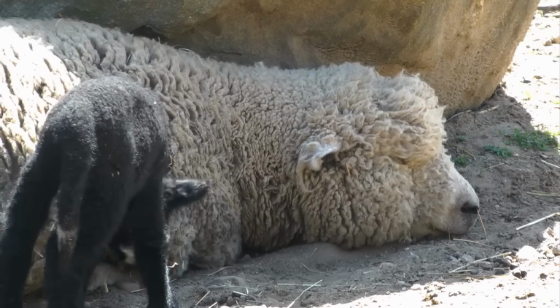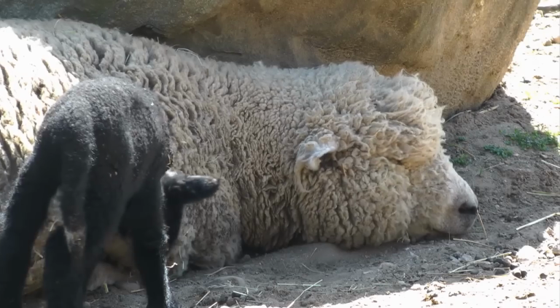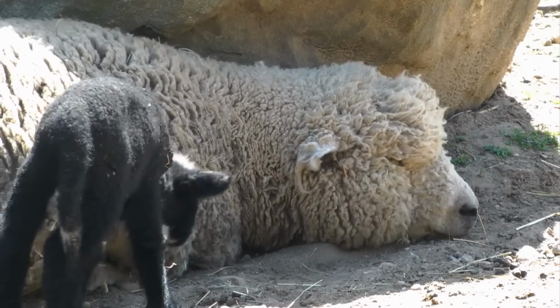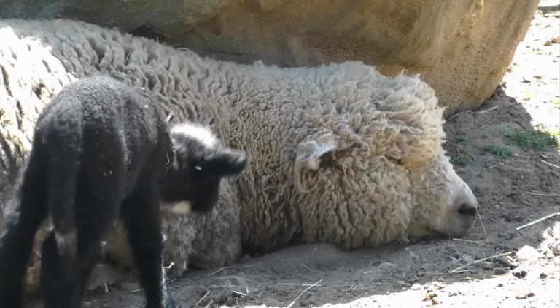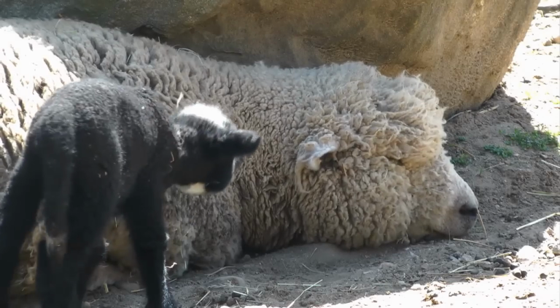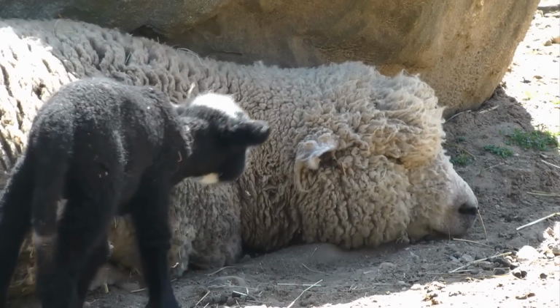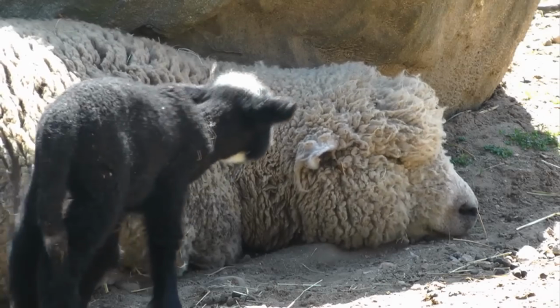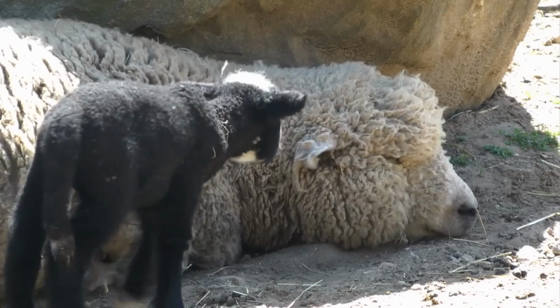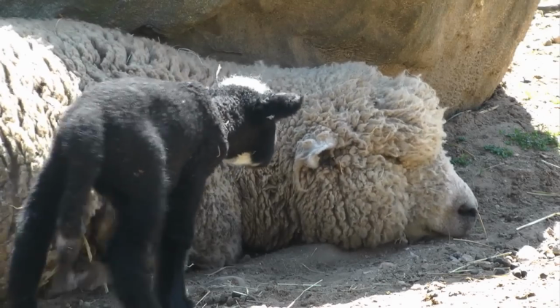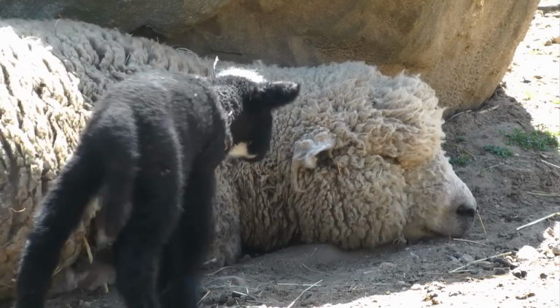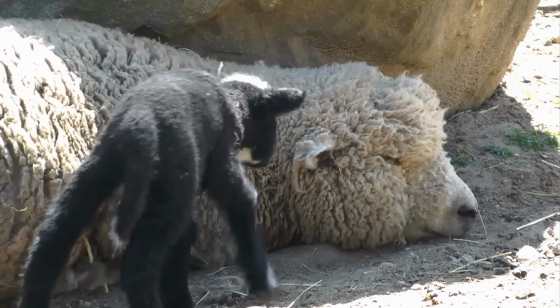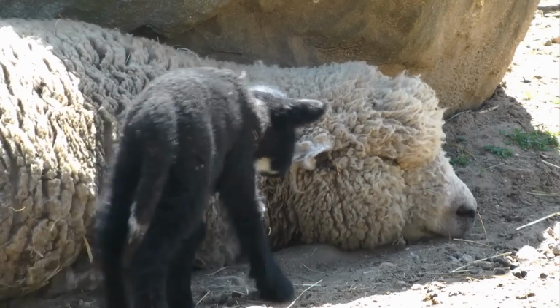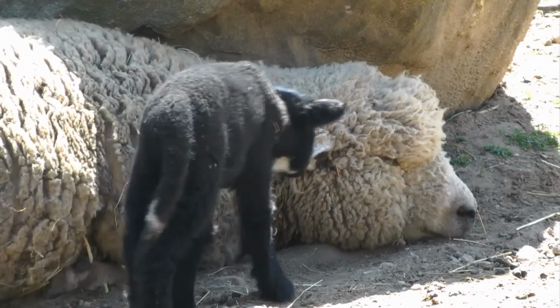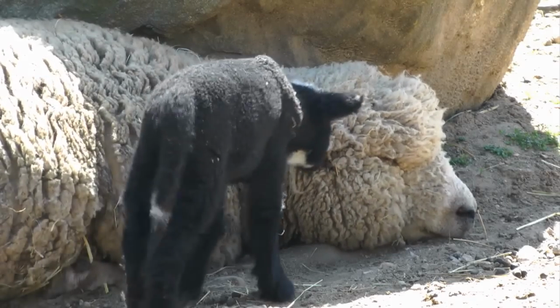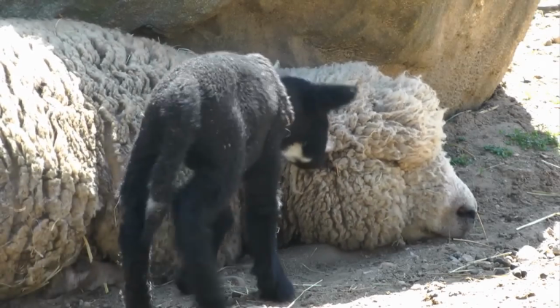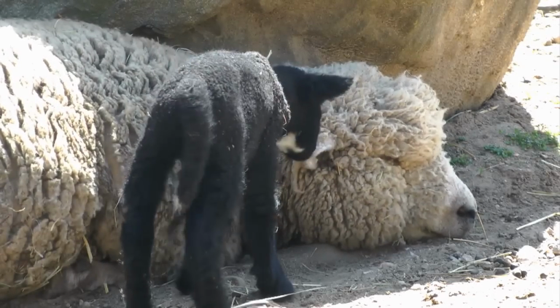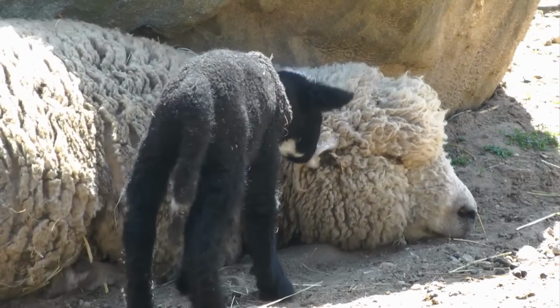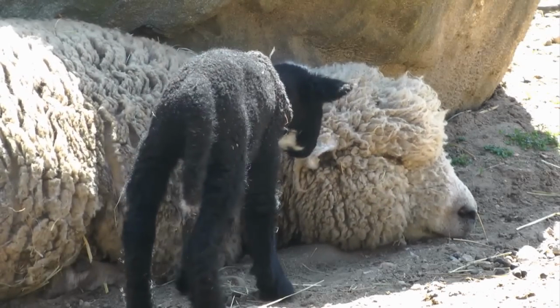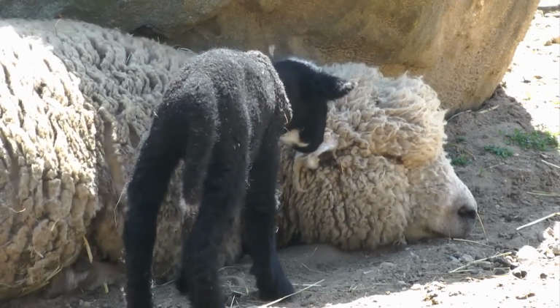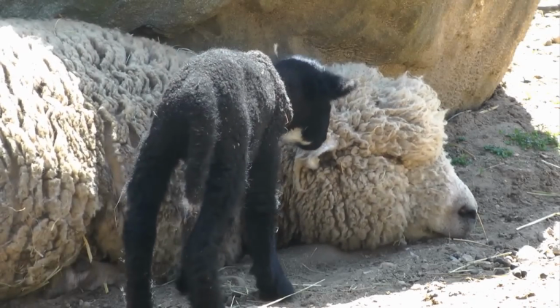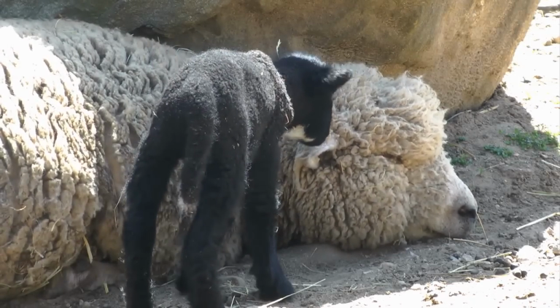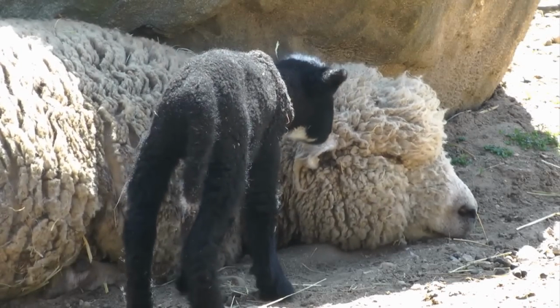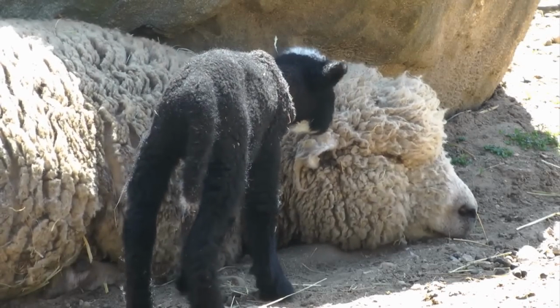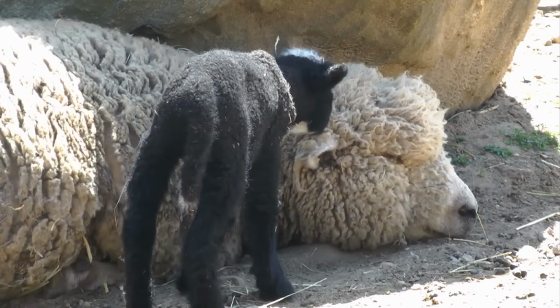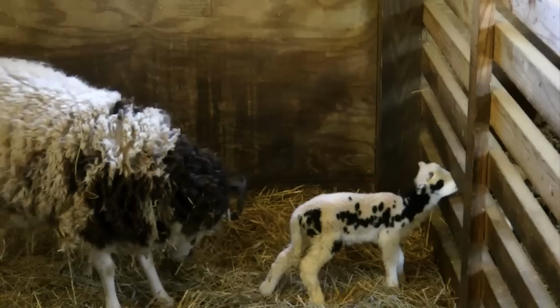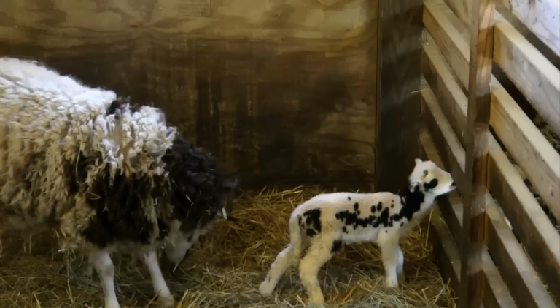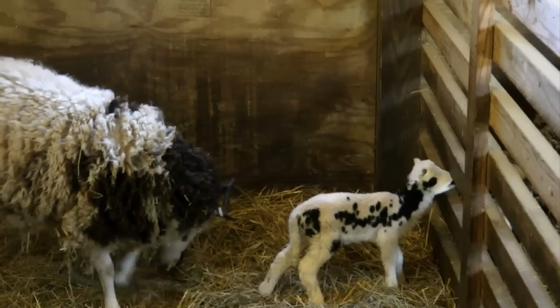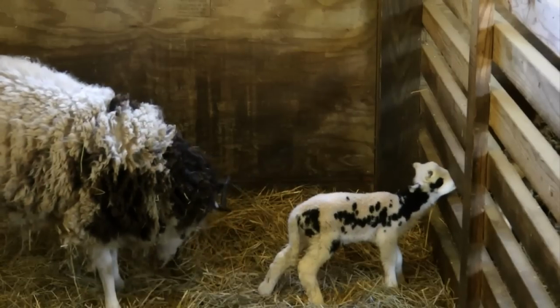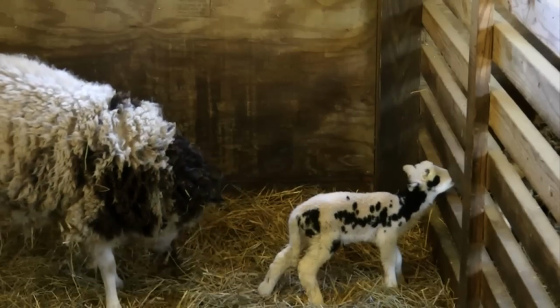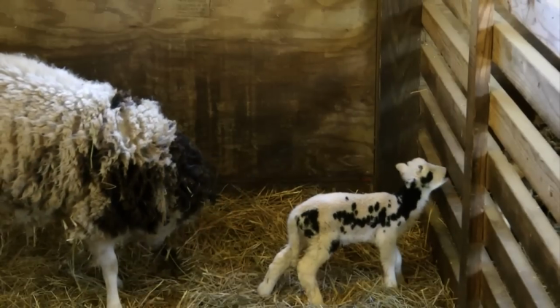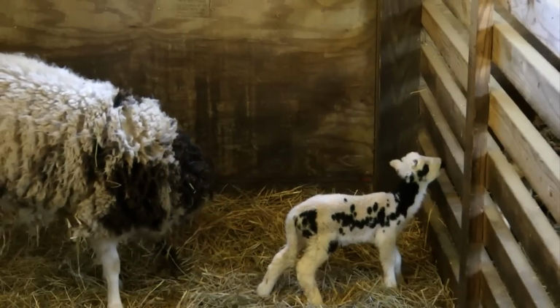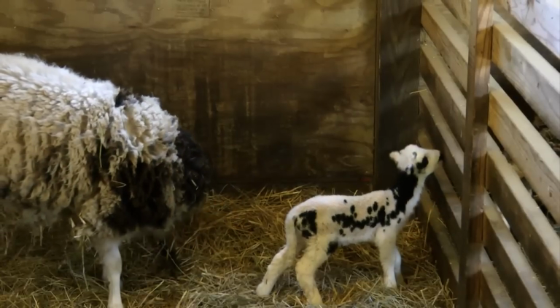The lambs can be seen at Heckscher Farm daily, 9 a.m. to 5 p.m. Reporting, Christina Chiarelli.